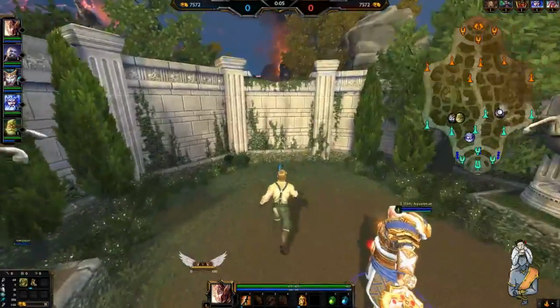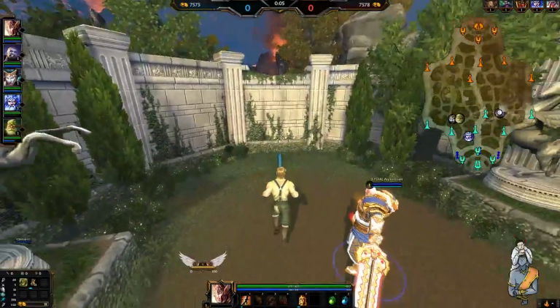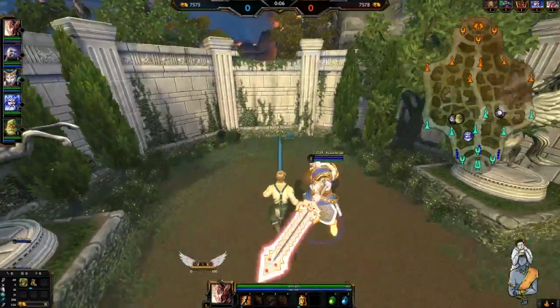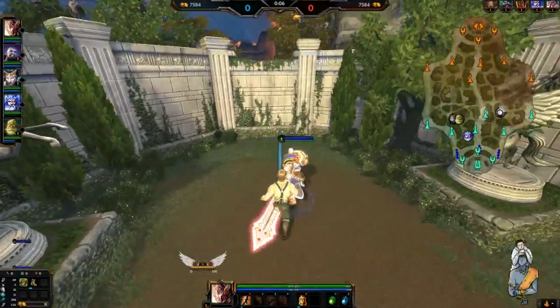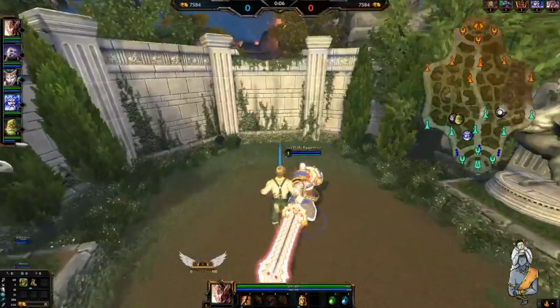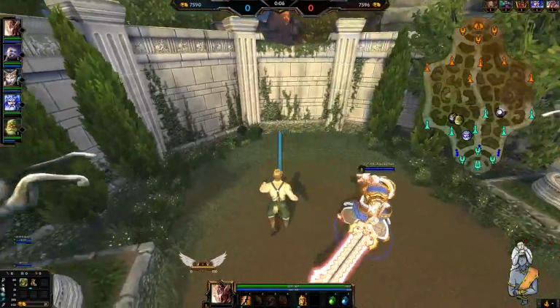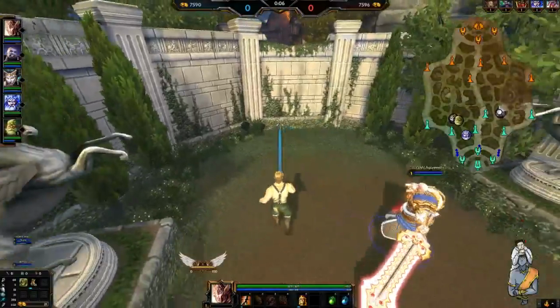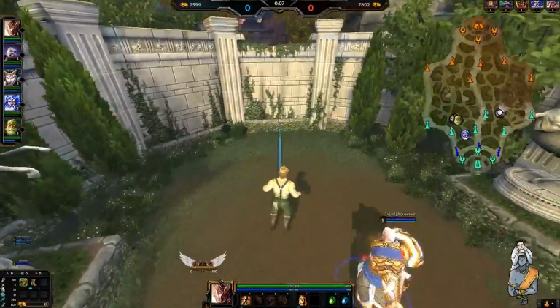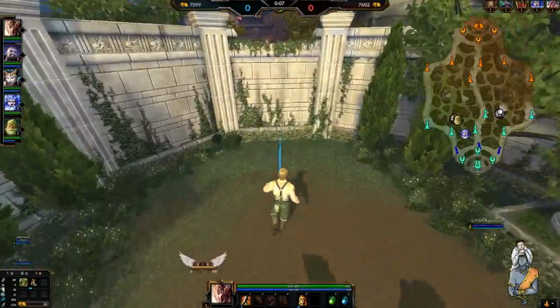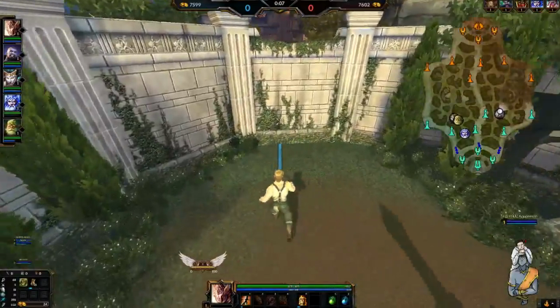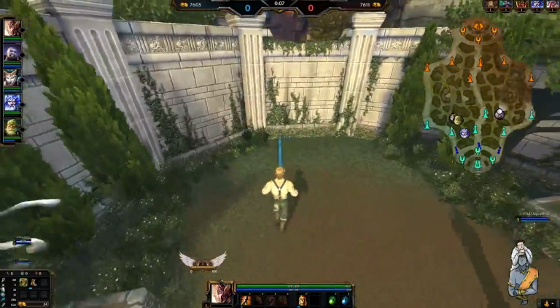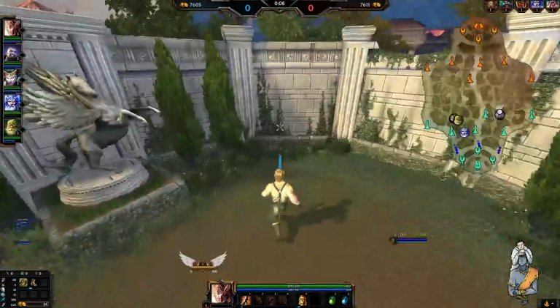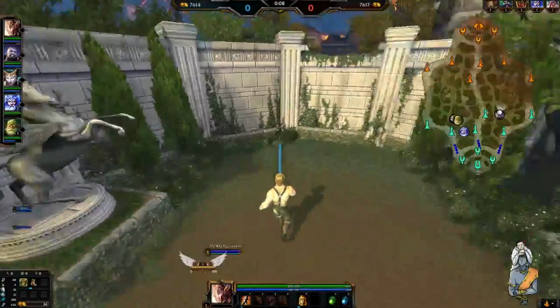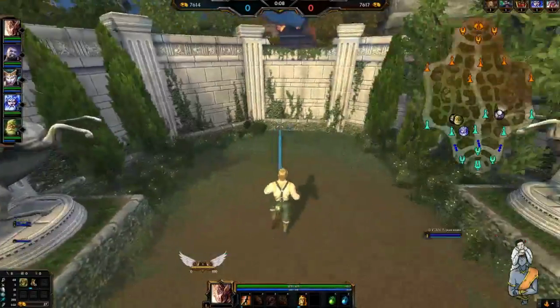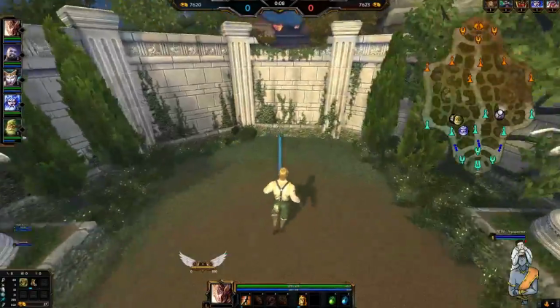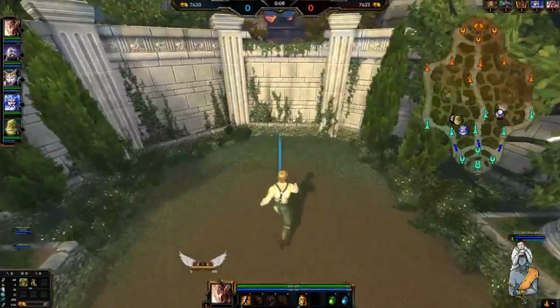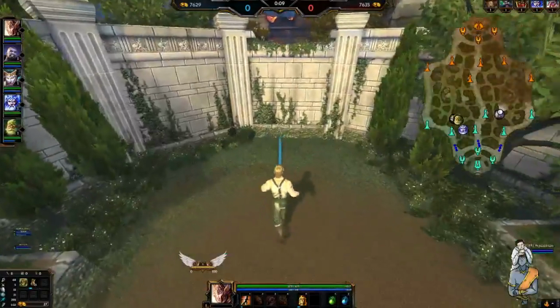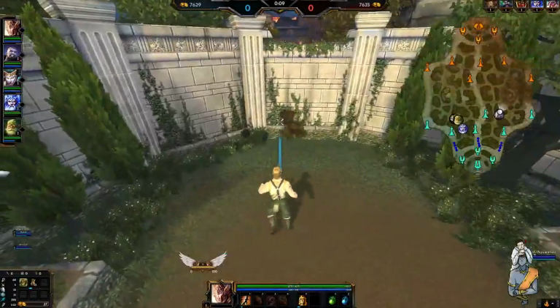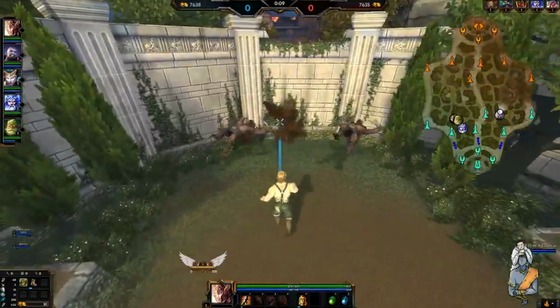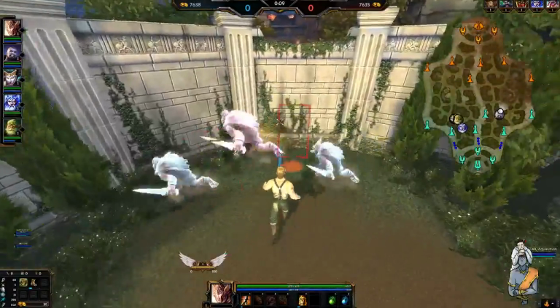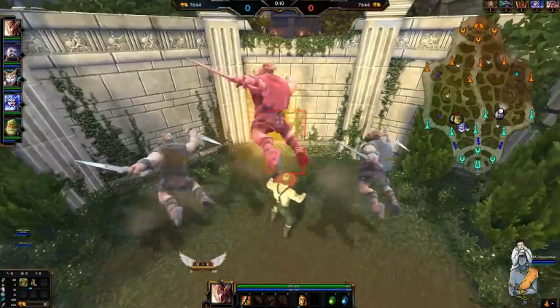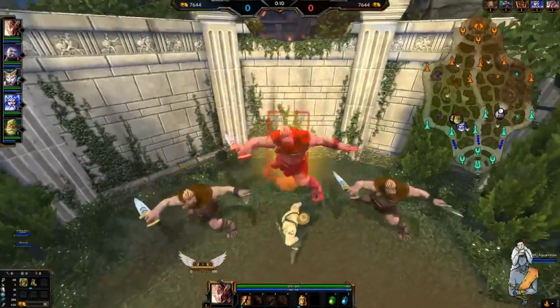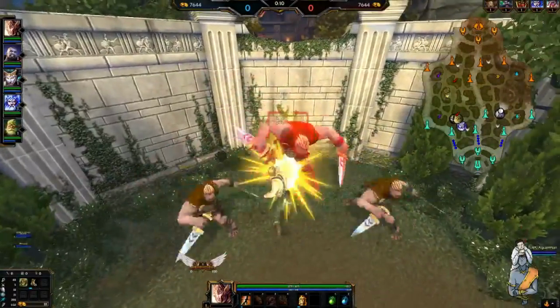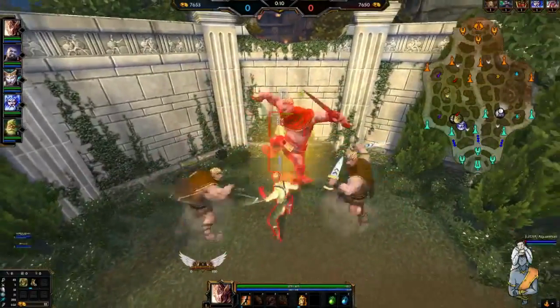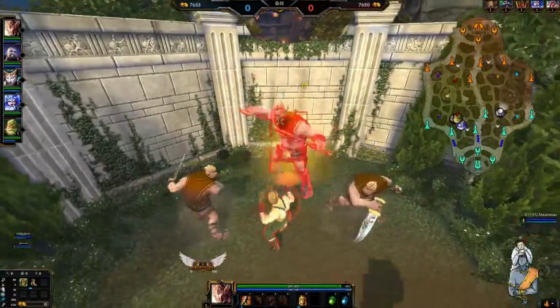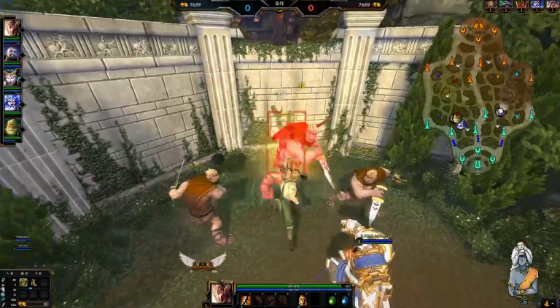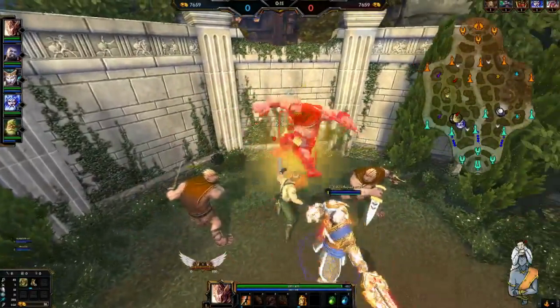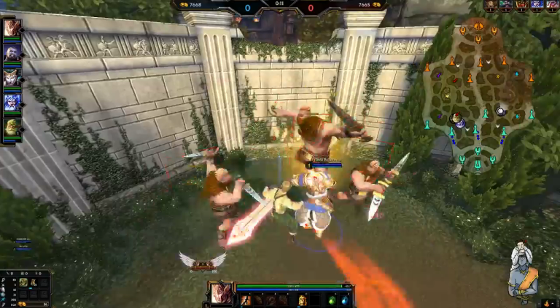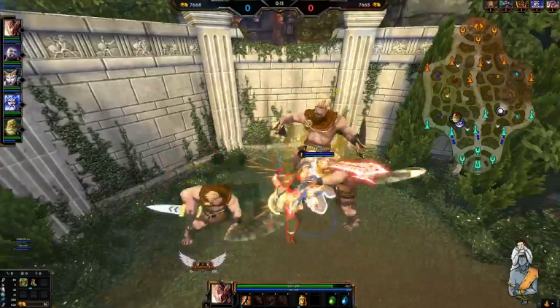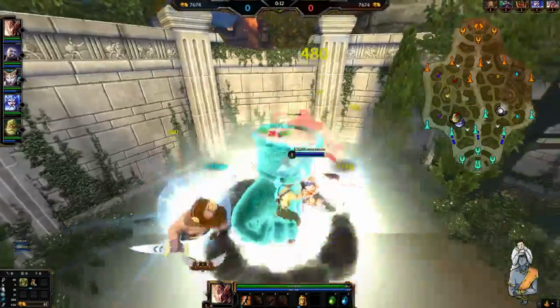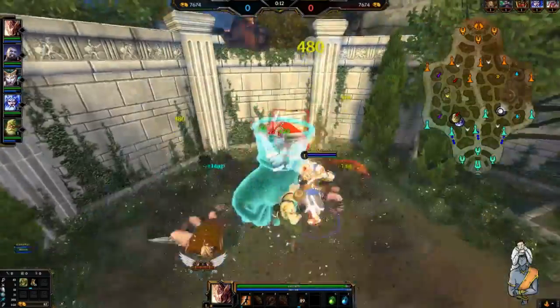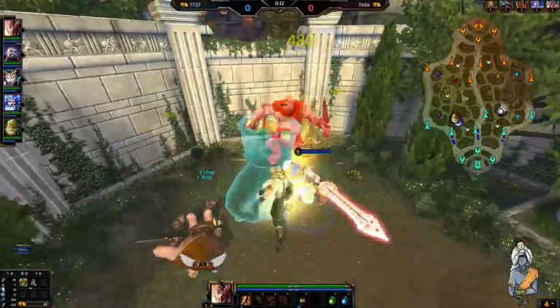And then our last ability is Sonic Boom, which we'll get to later, and it's one of his best ganking utility skills. That makes him very, very good in that jungle position.